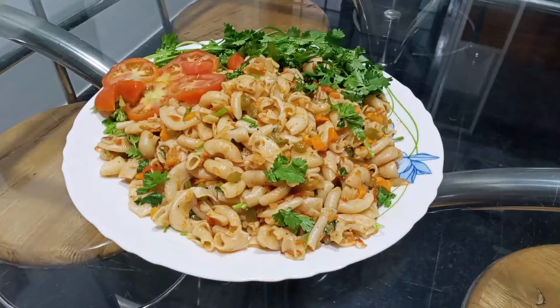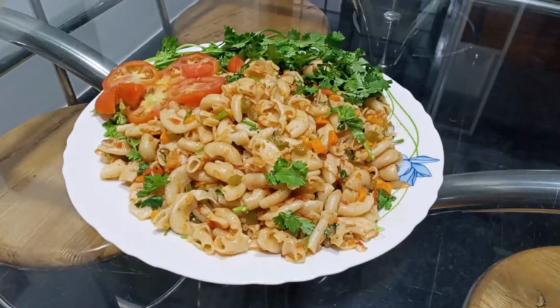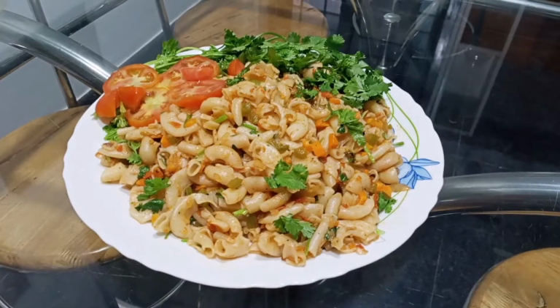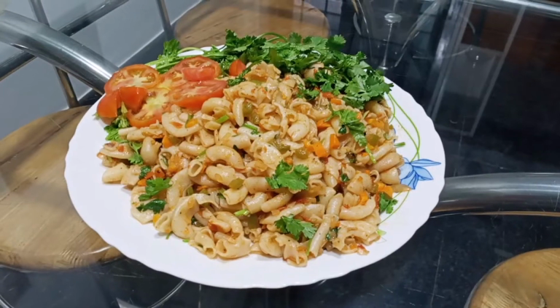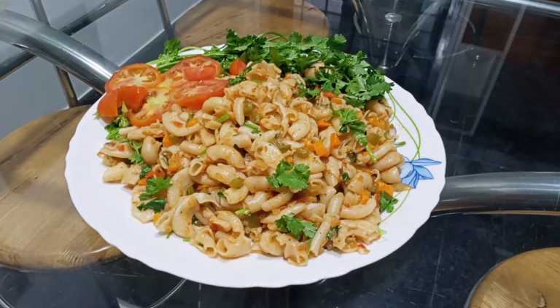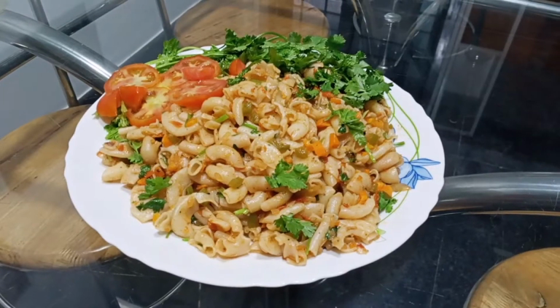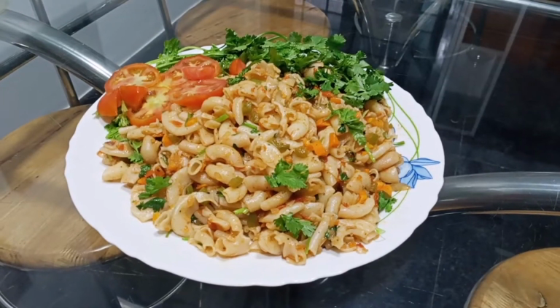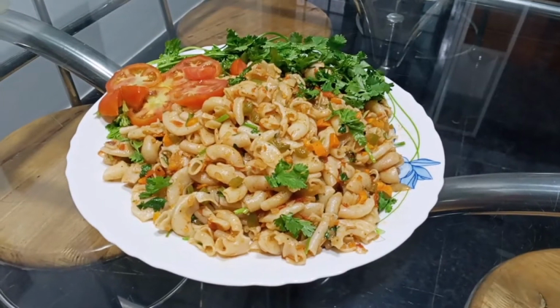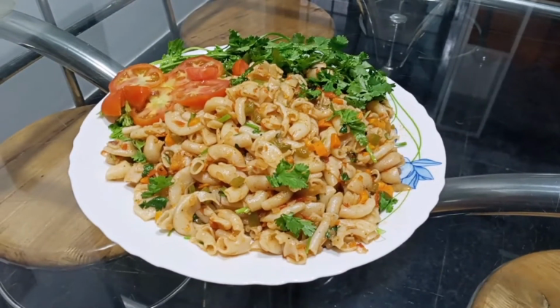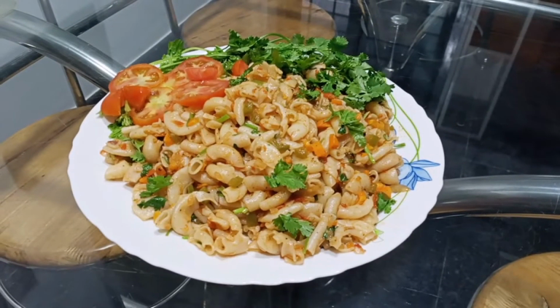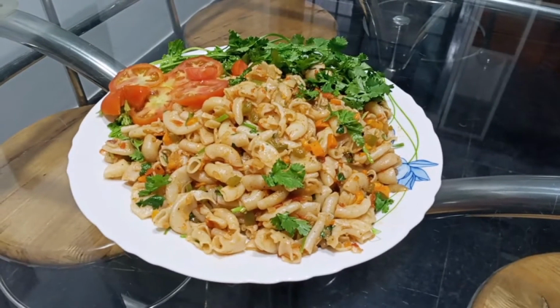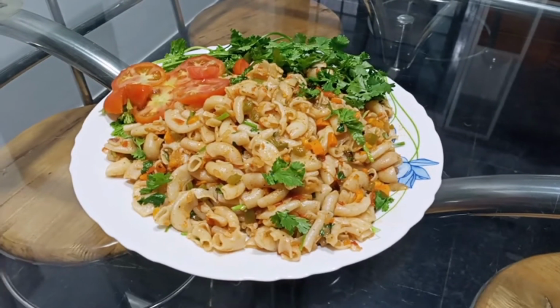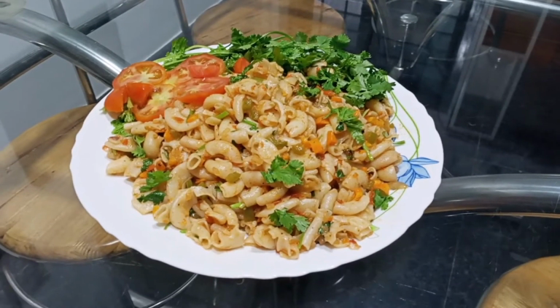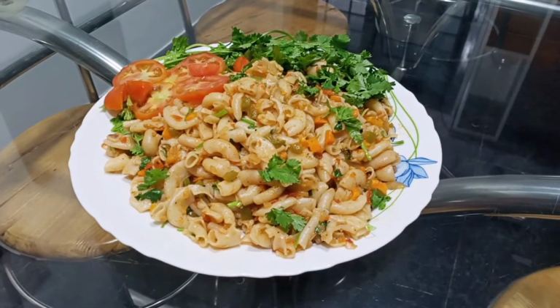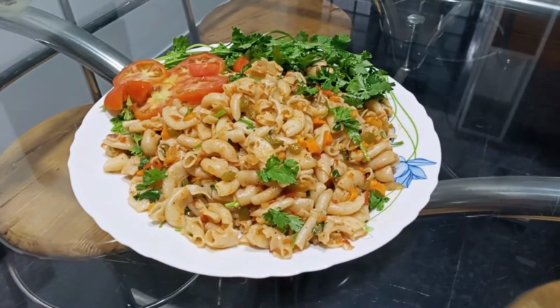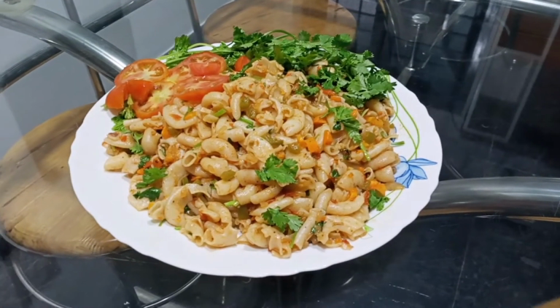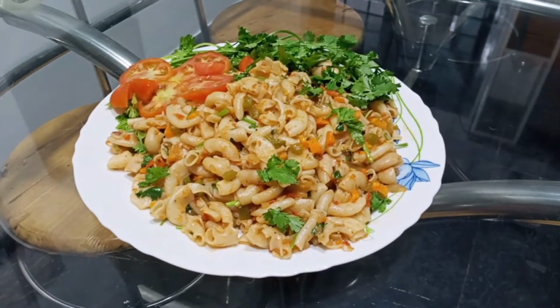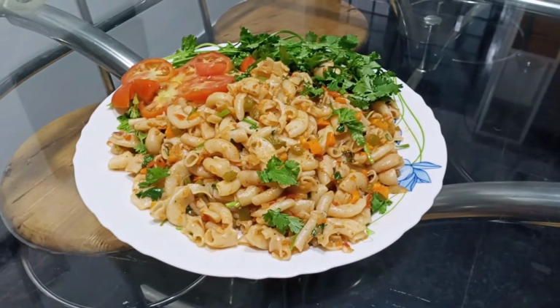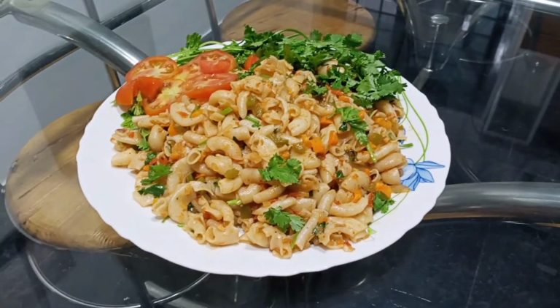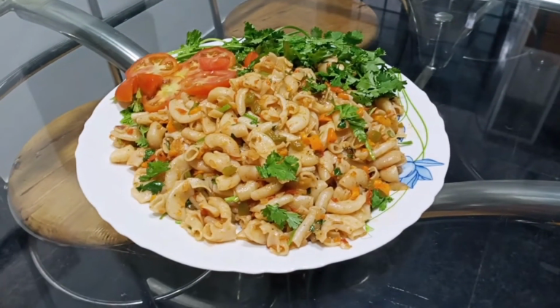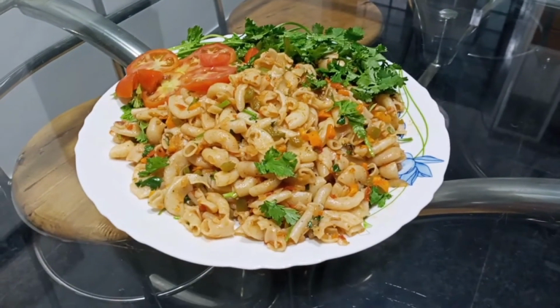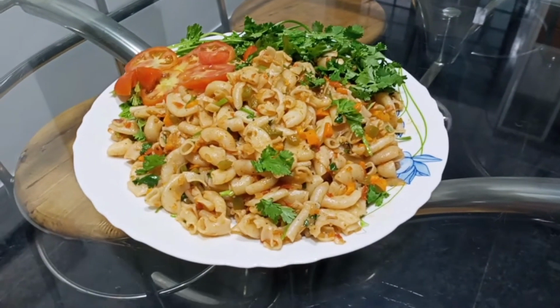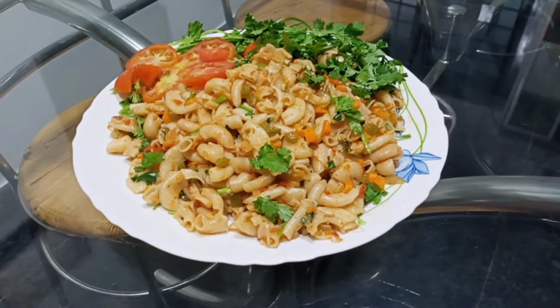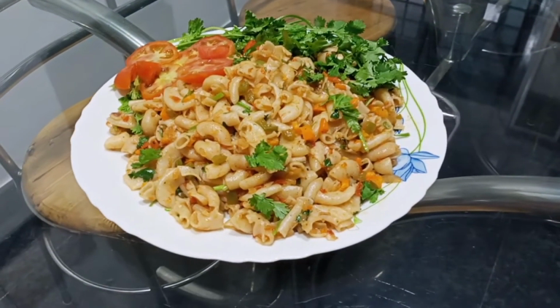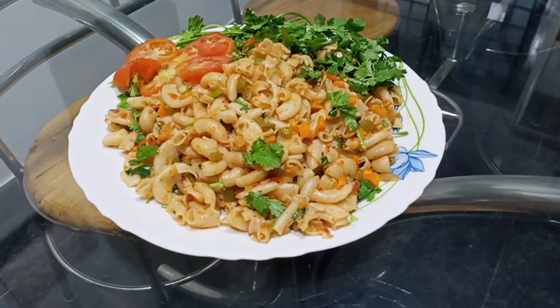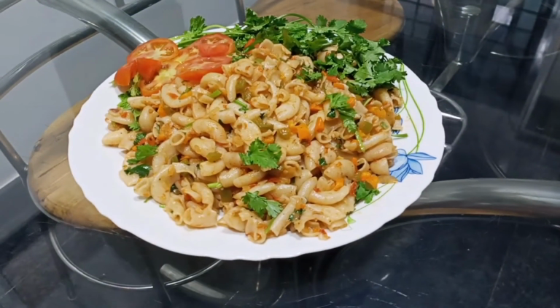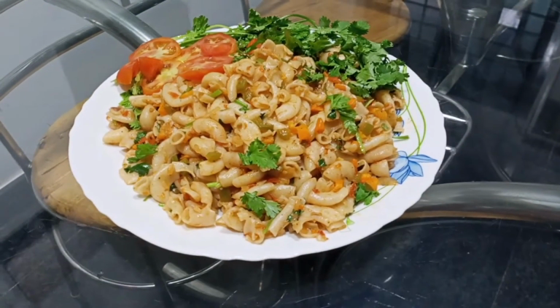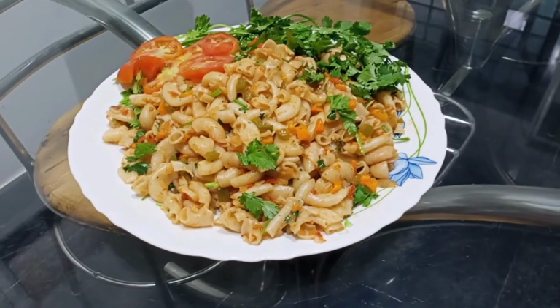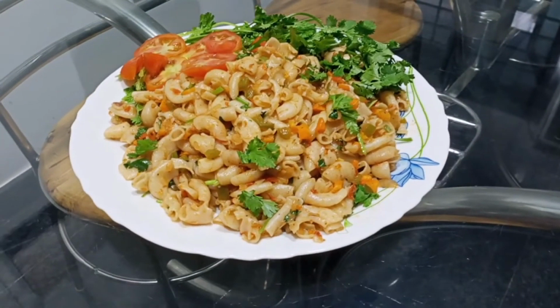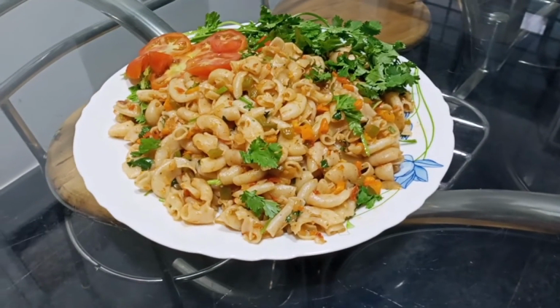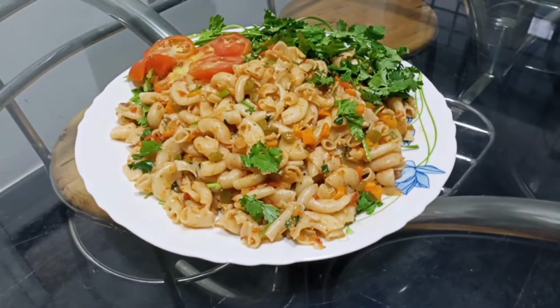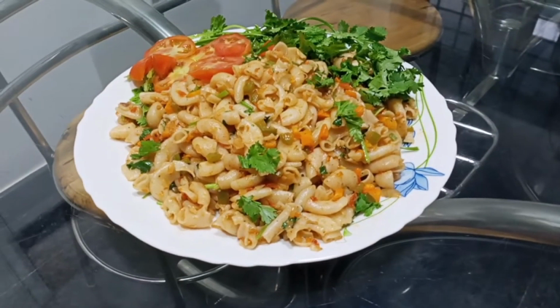Hi! Welcome back to my channel! Today I am going to make a recipe for my channel.